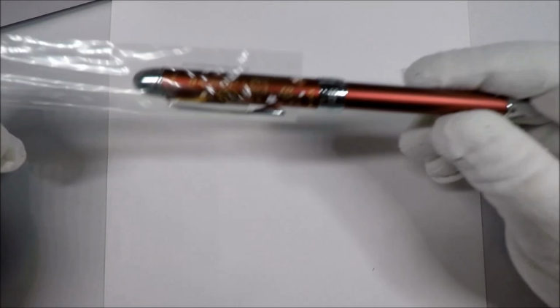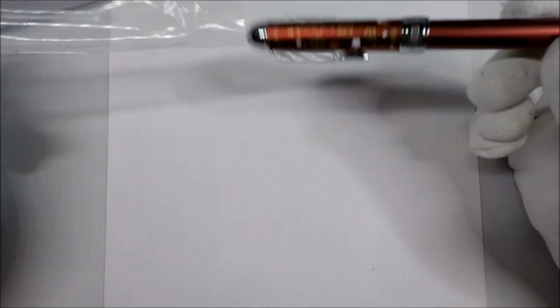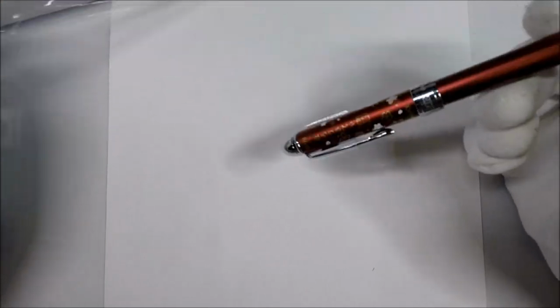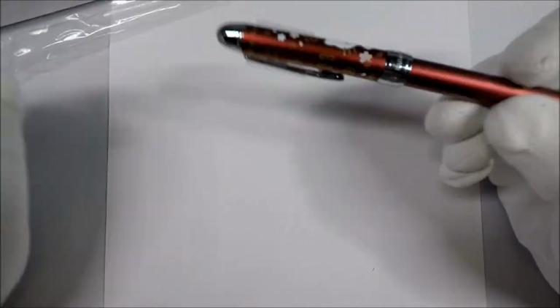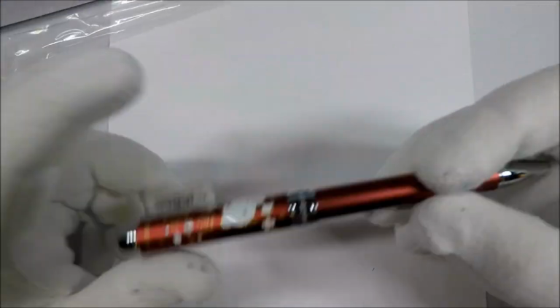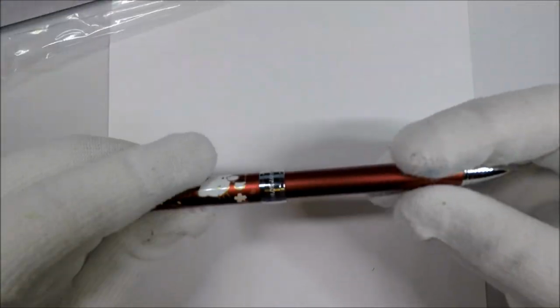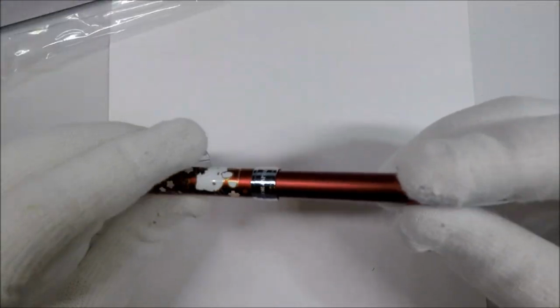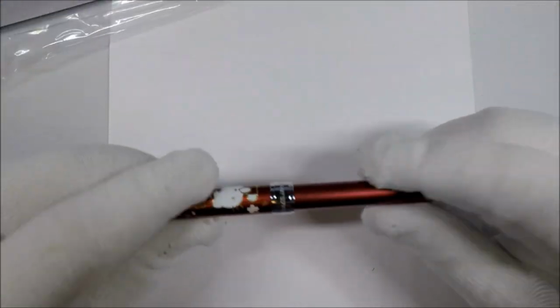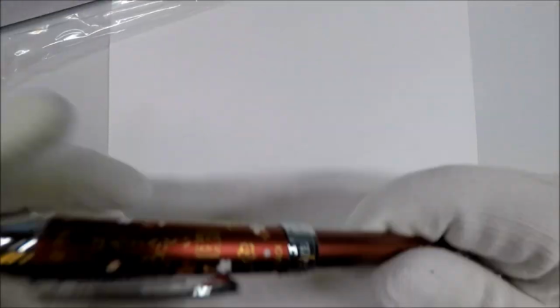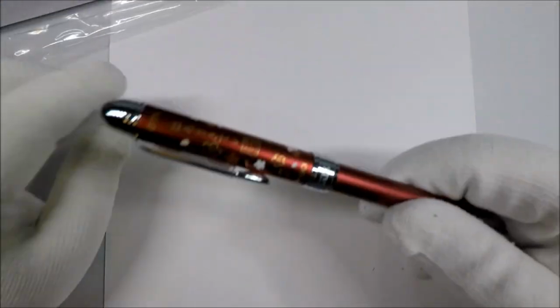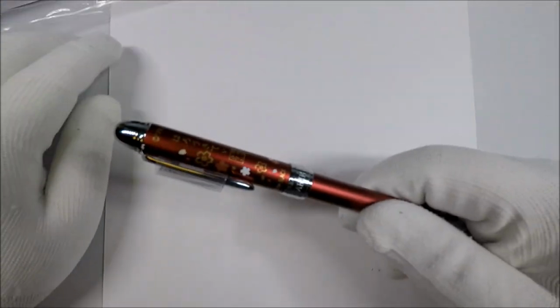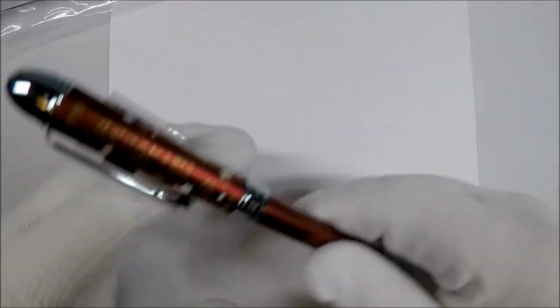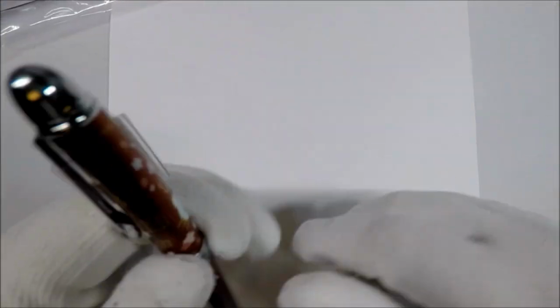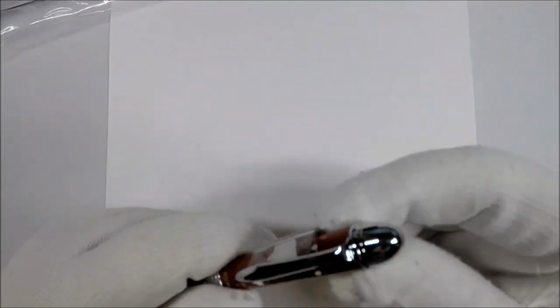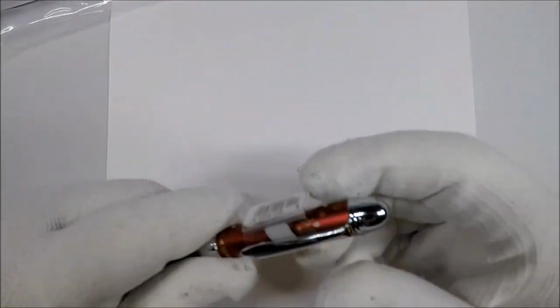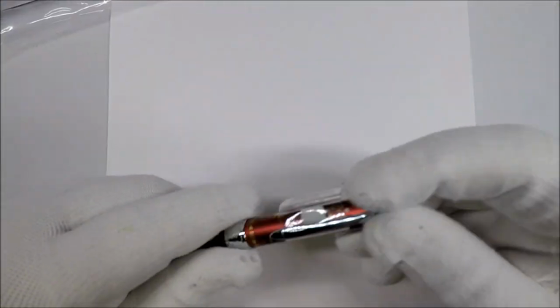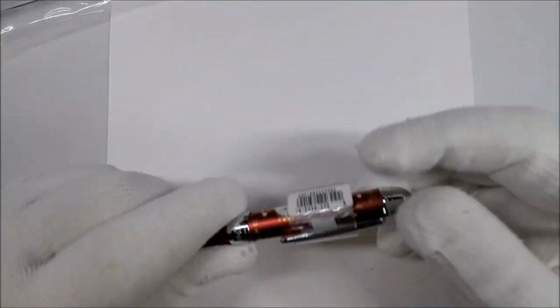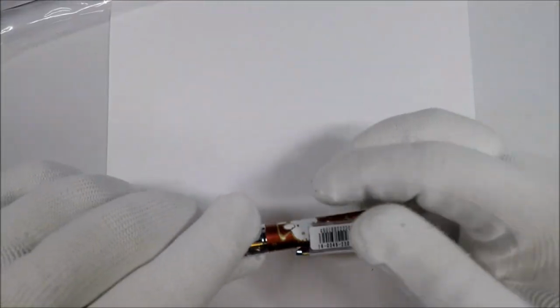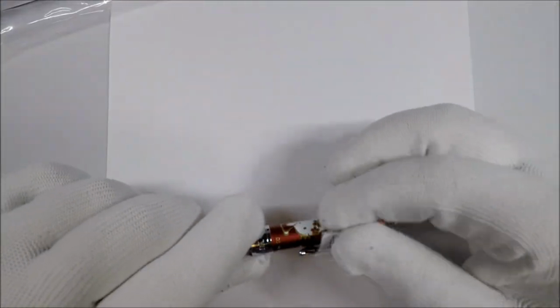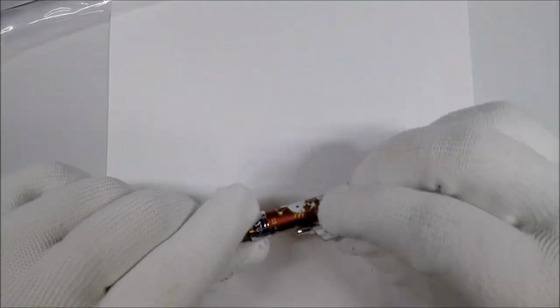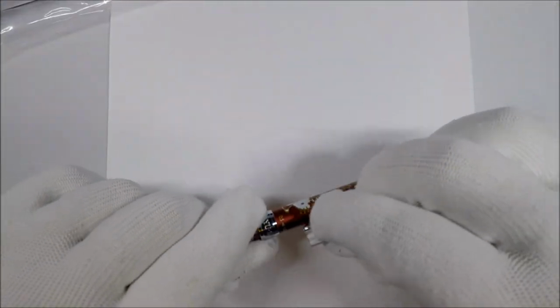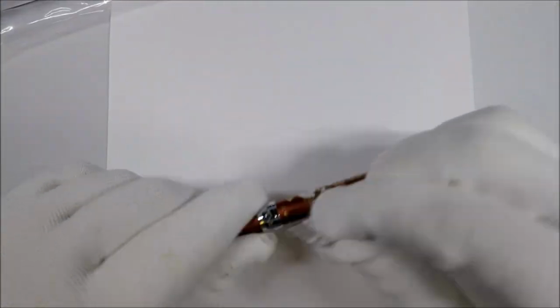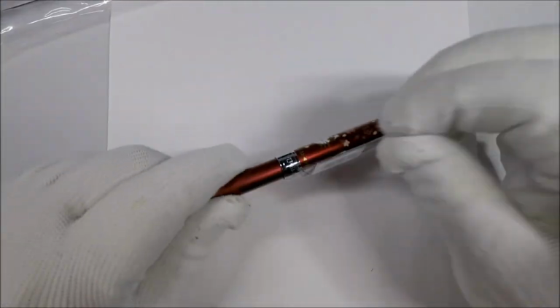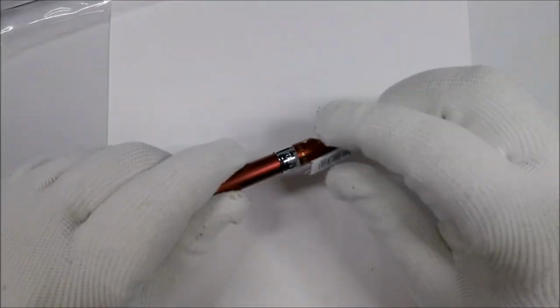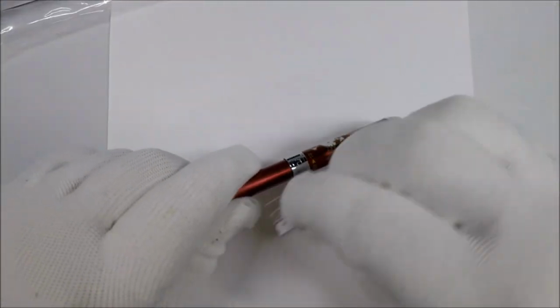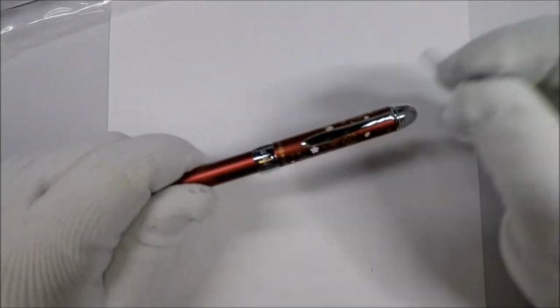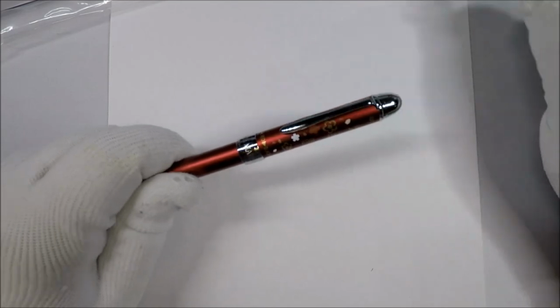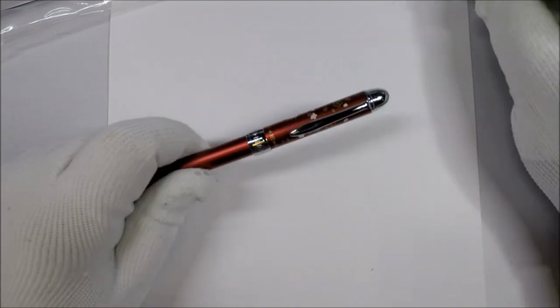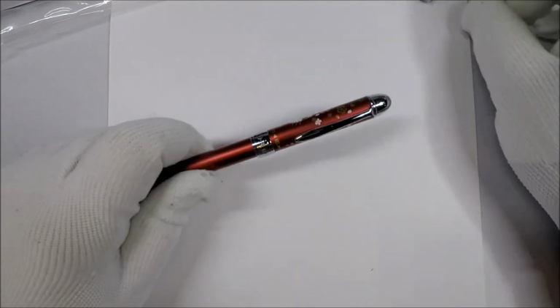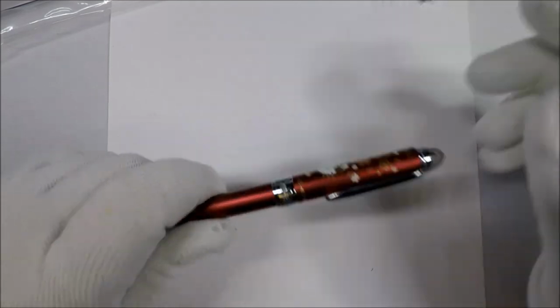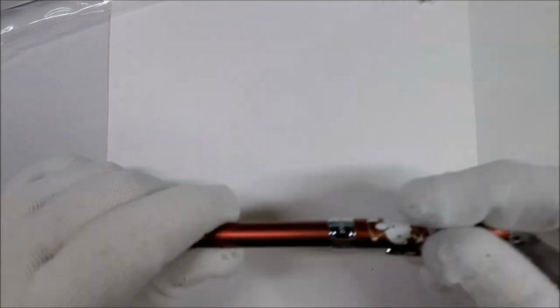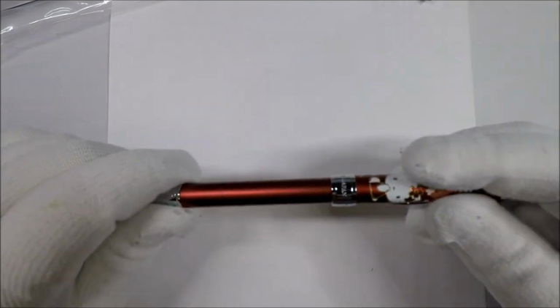Let's take this thing up and take a look at it. It's metal — it feels metal. Pretty solid.